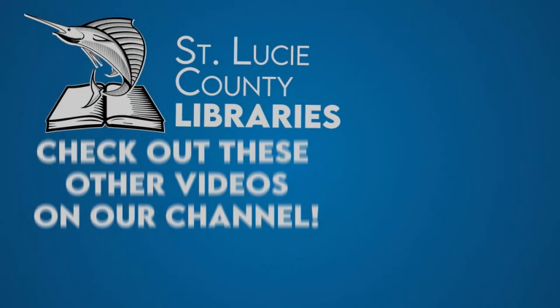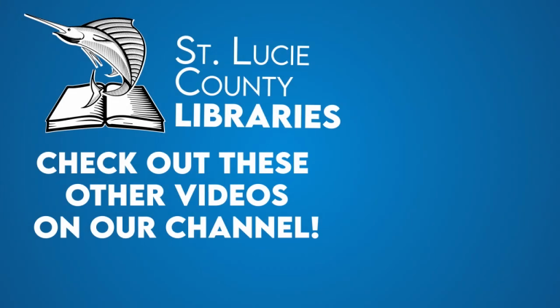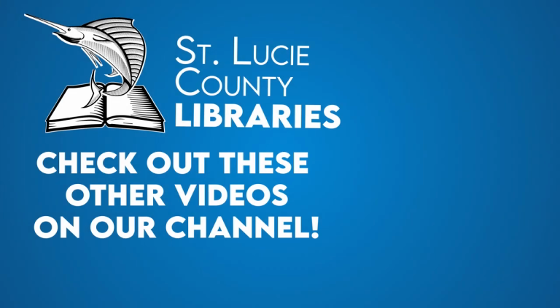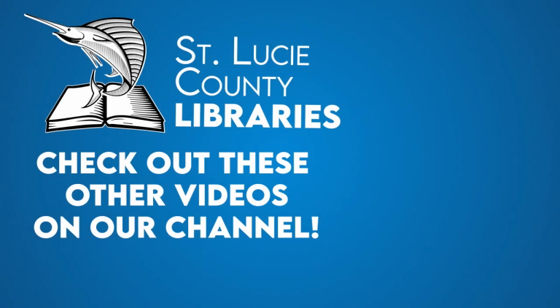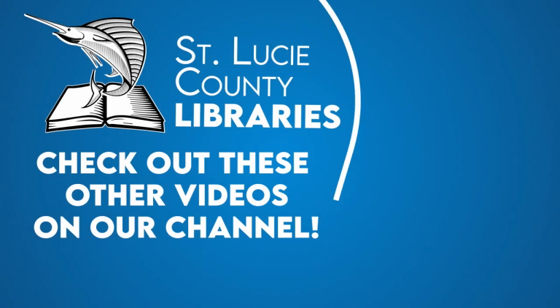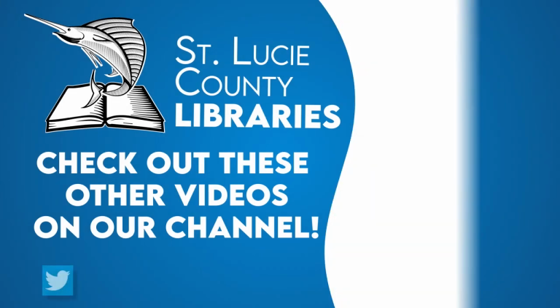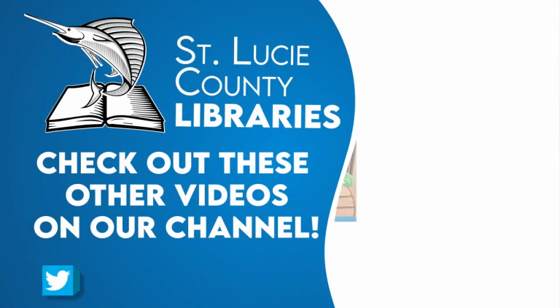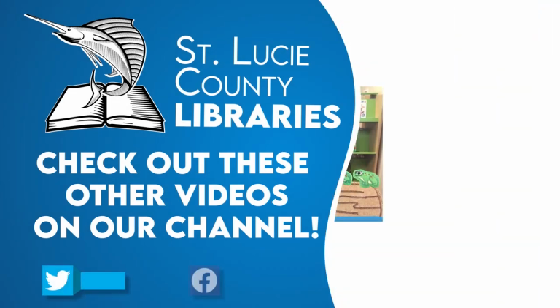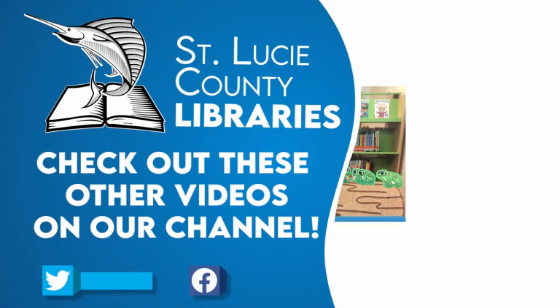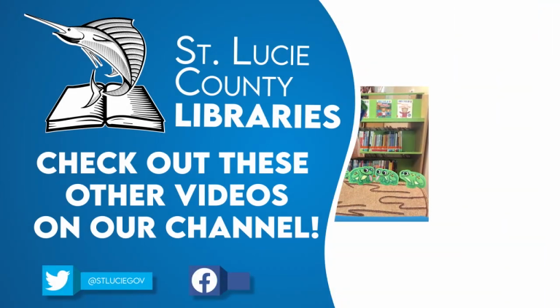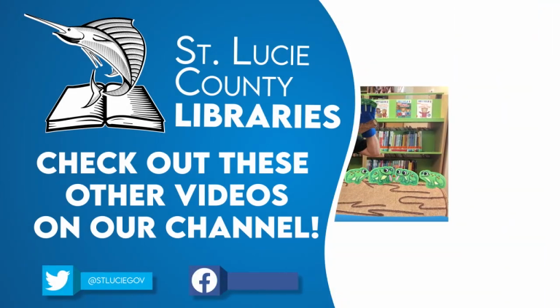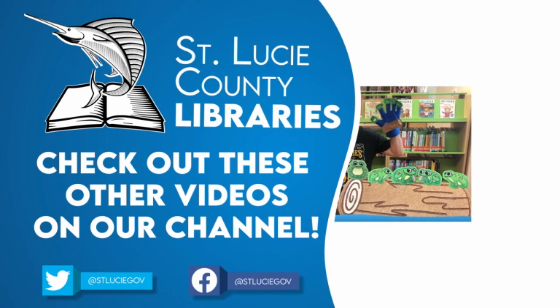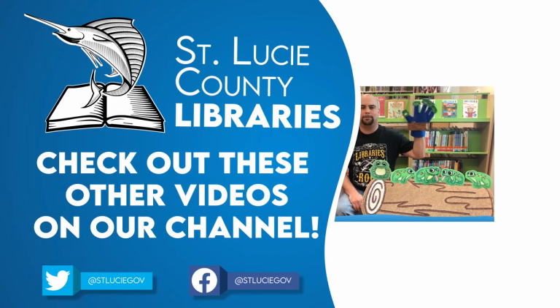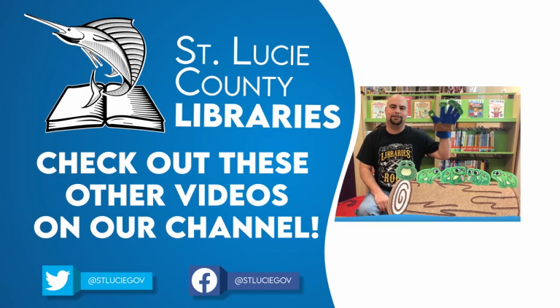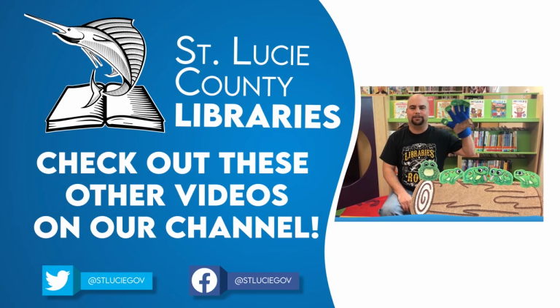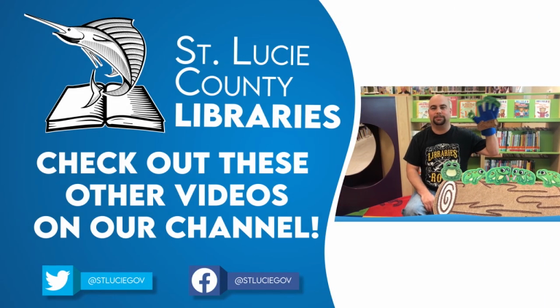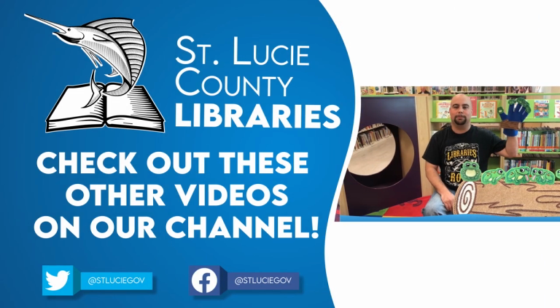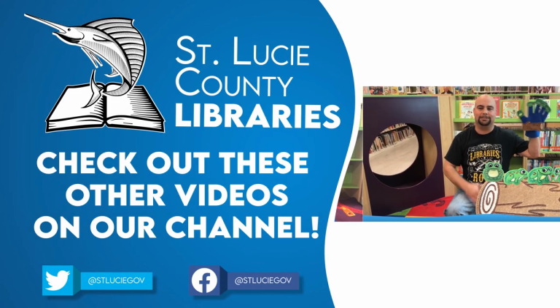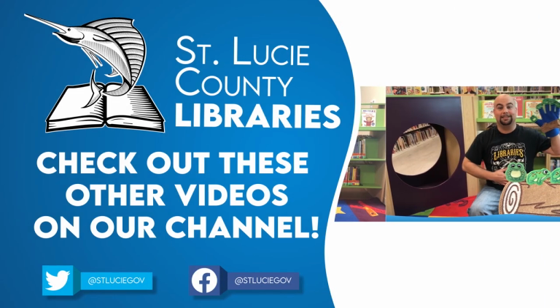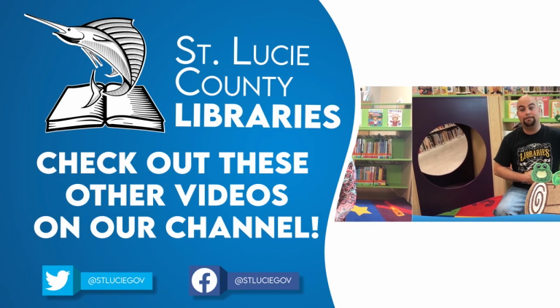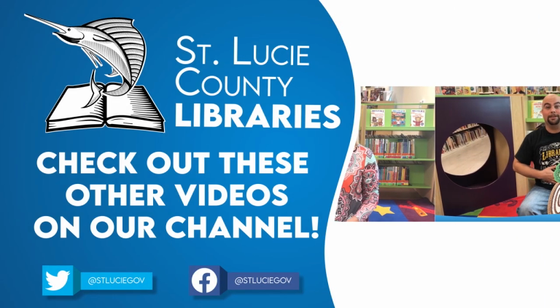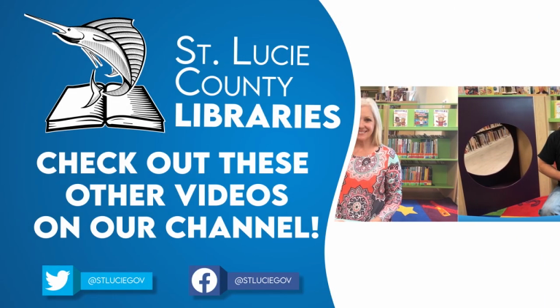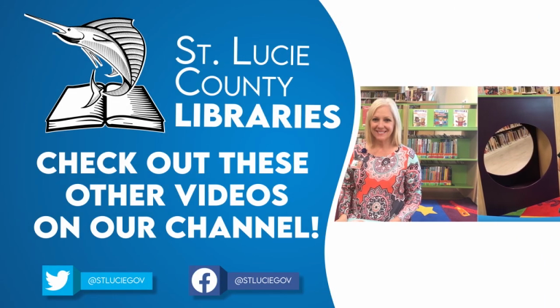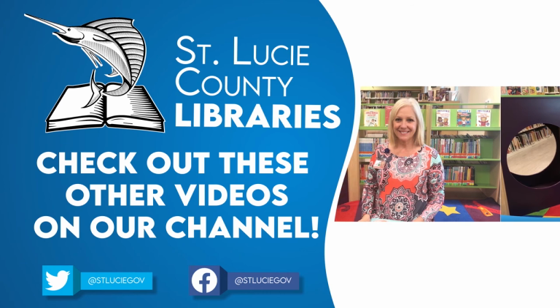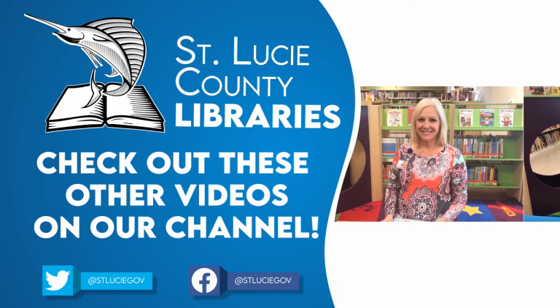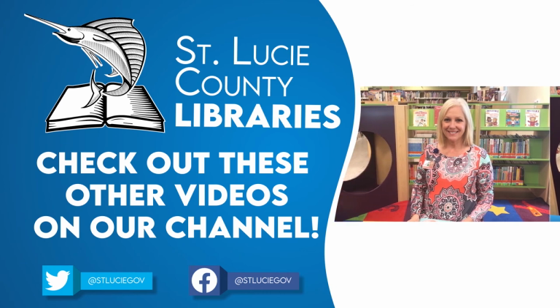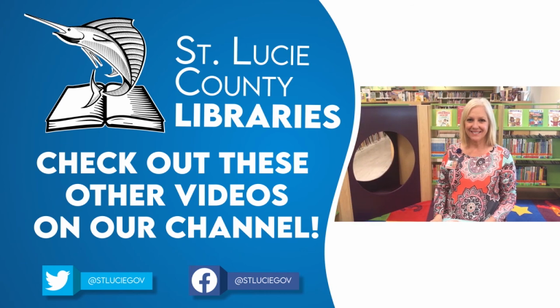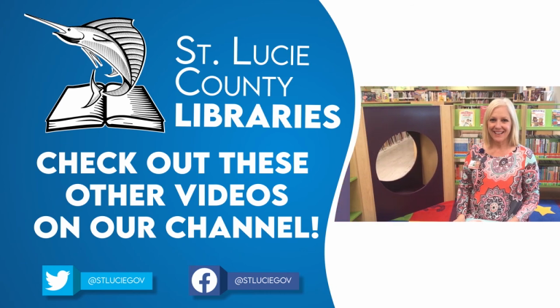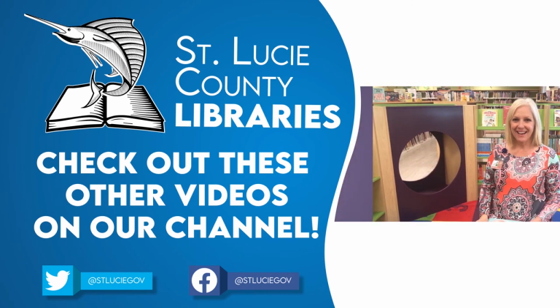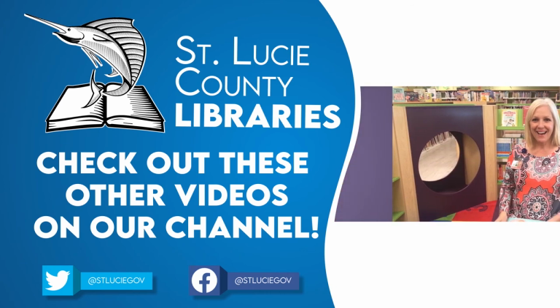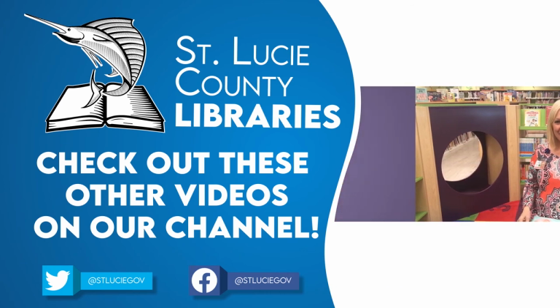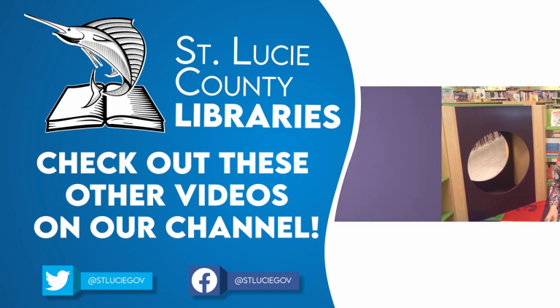Thank you for watching story time. Subscribe to our YouTube channel so you don't miss new stories each week. Thank you.